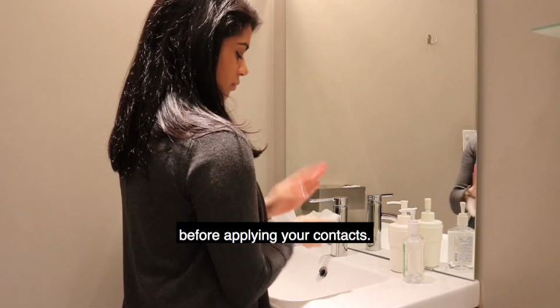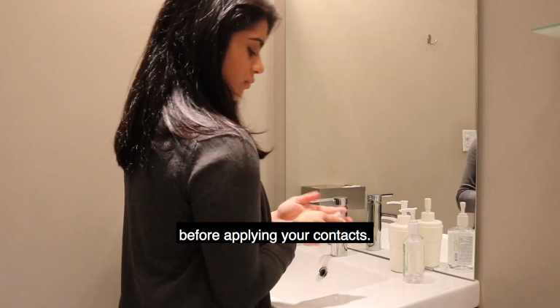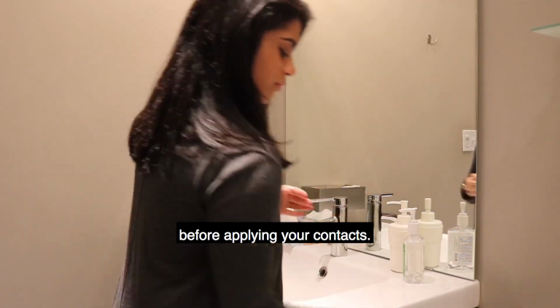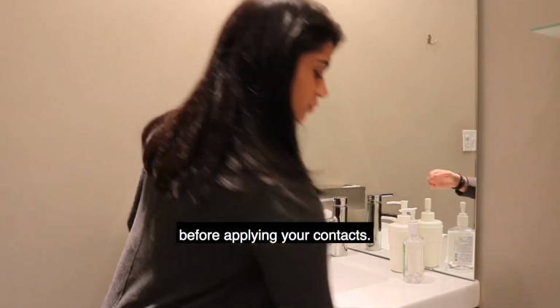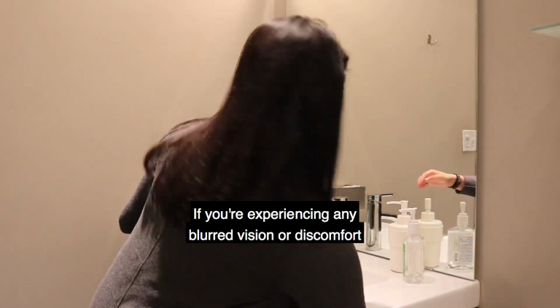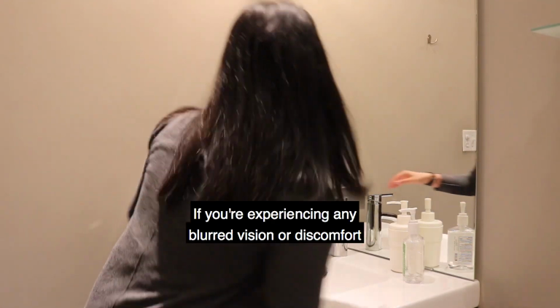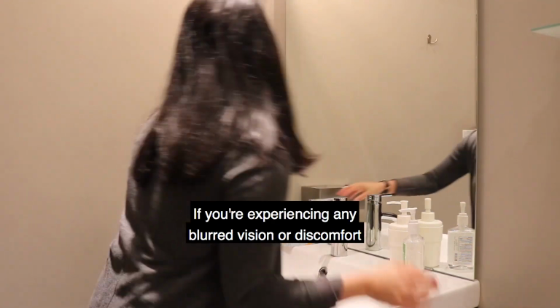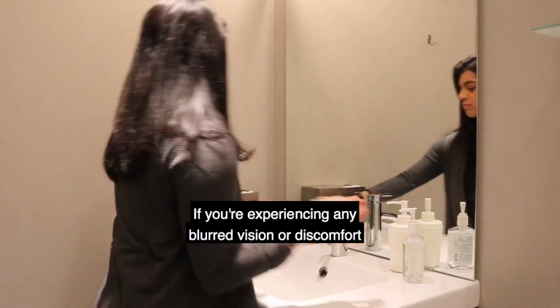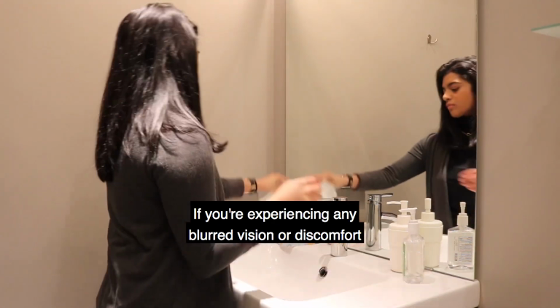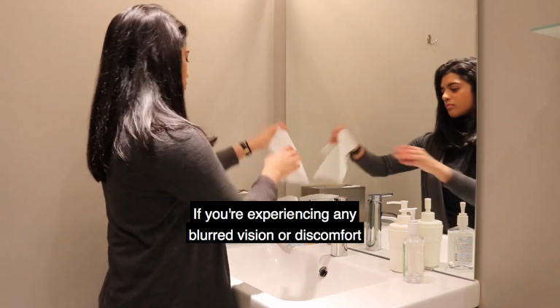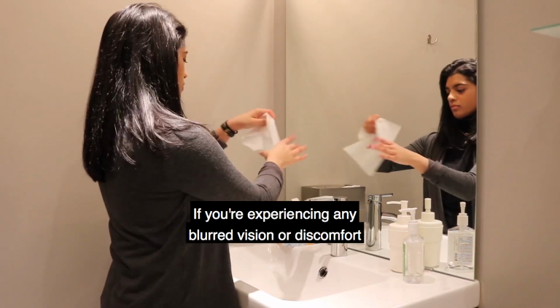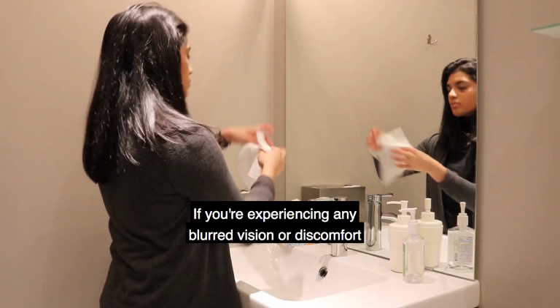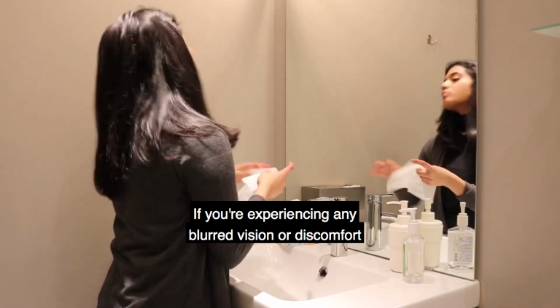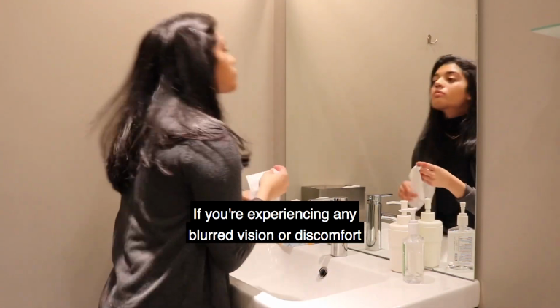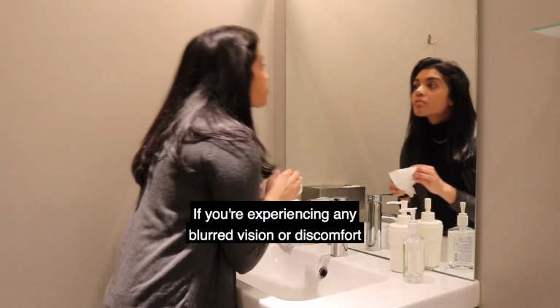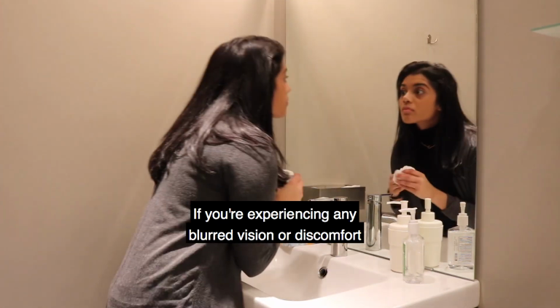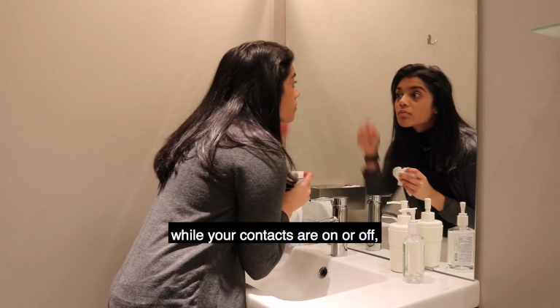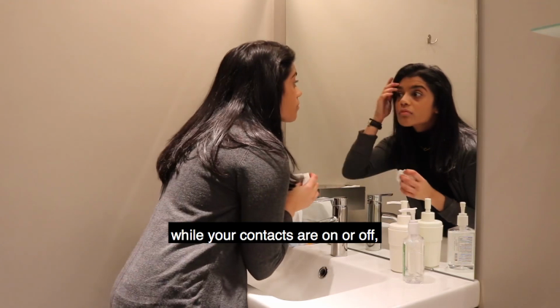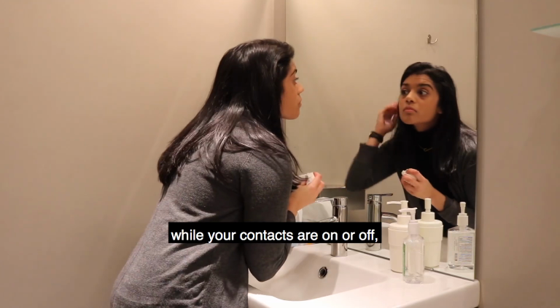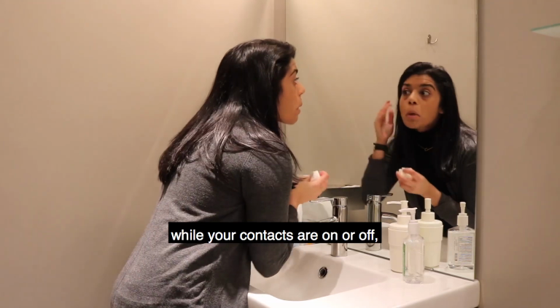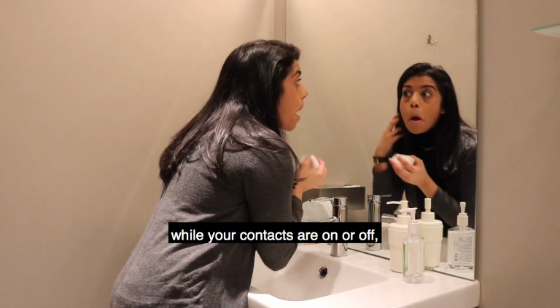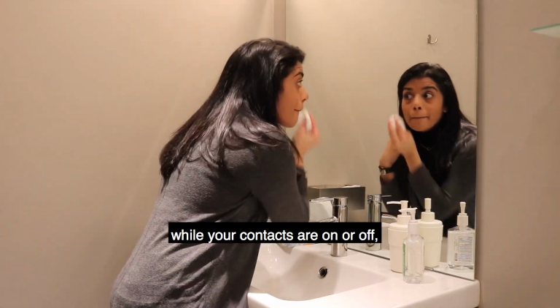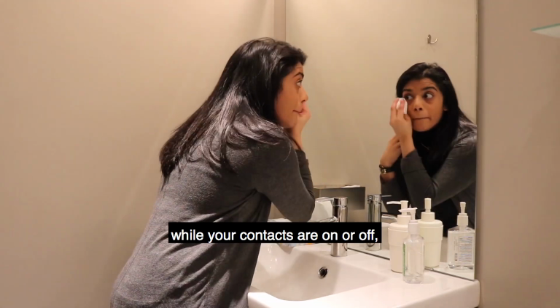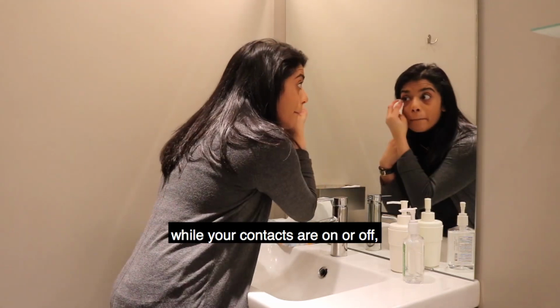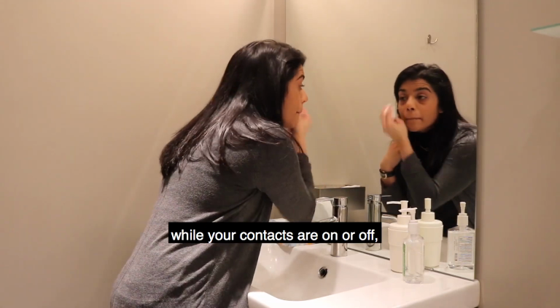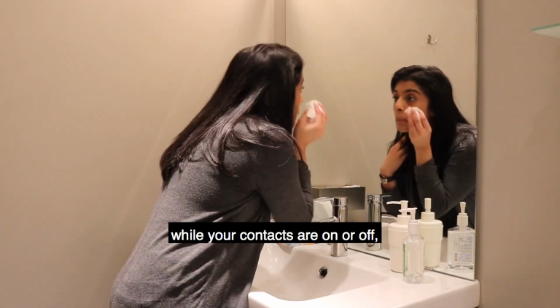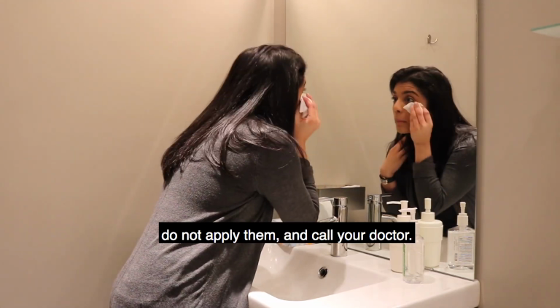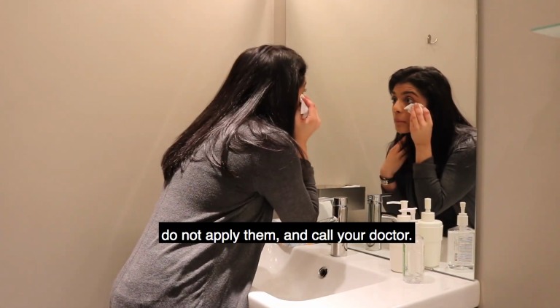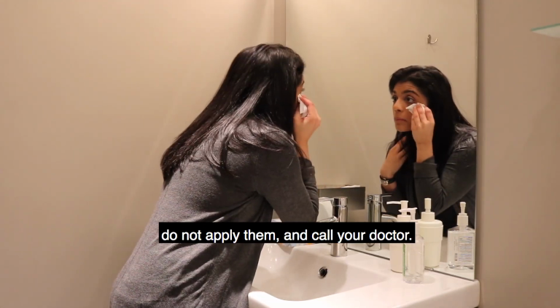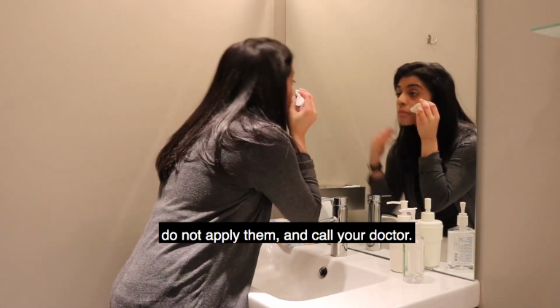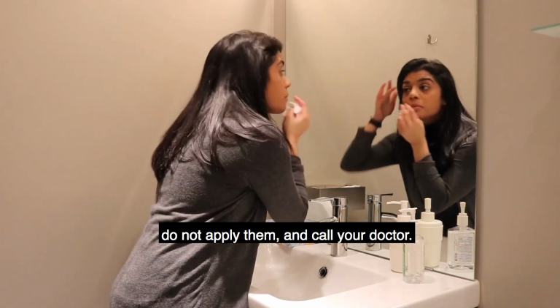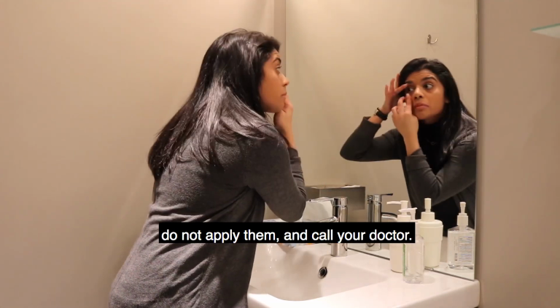If you're experiencing any blurred vision or discomfort while your contacts are on or off, do not apply them and call your doctor.